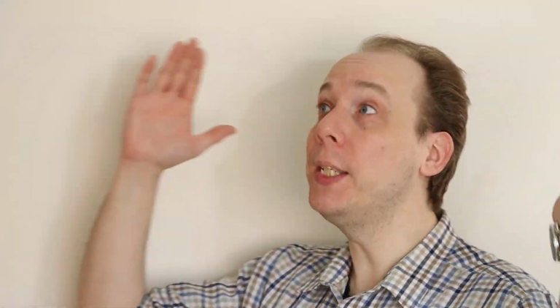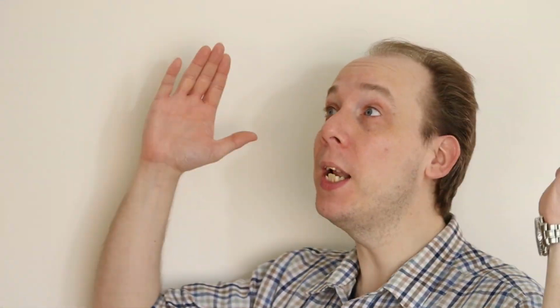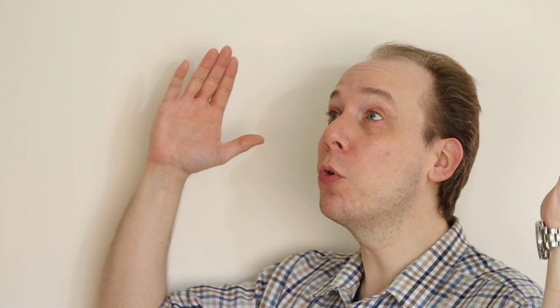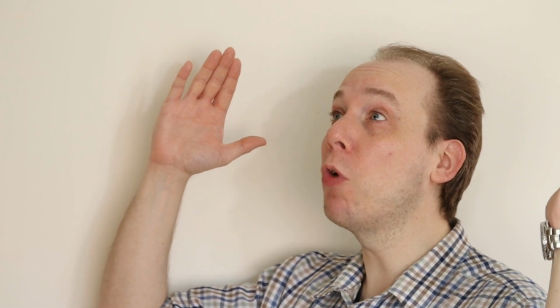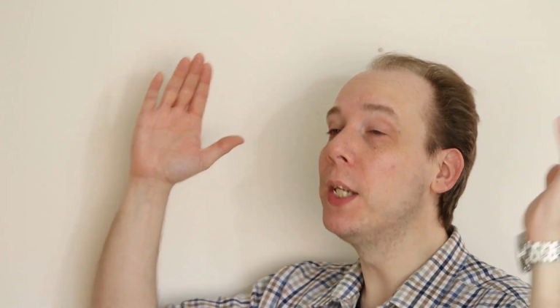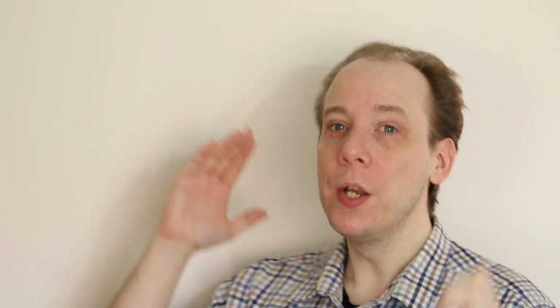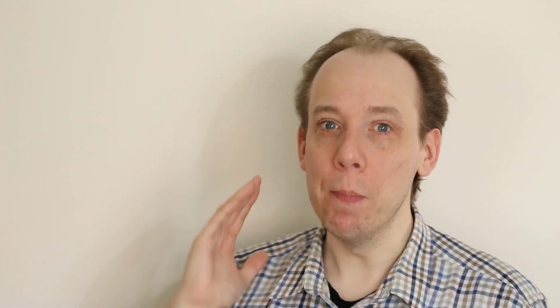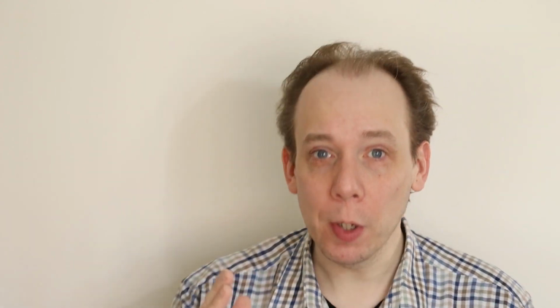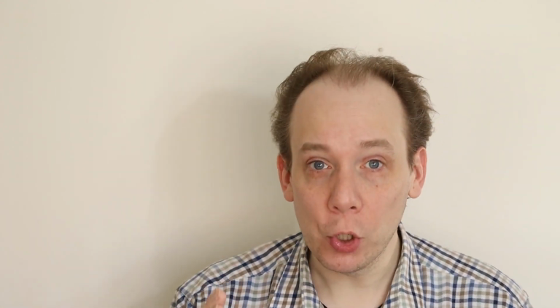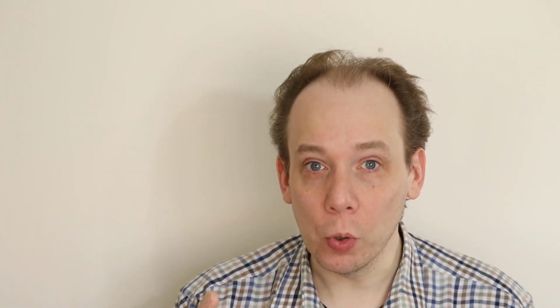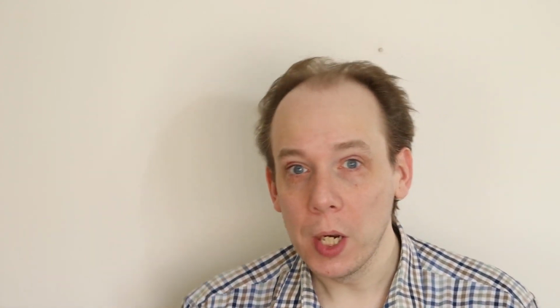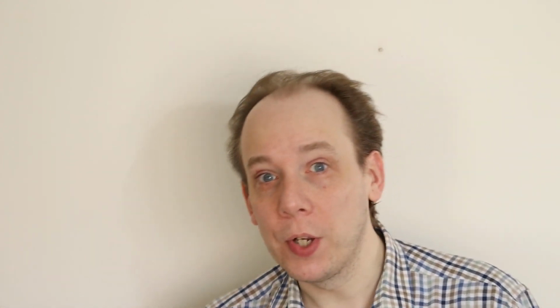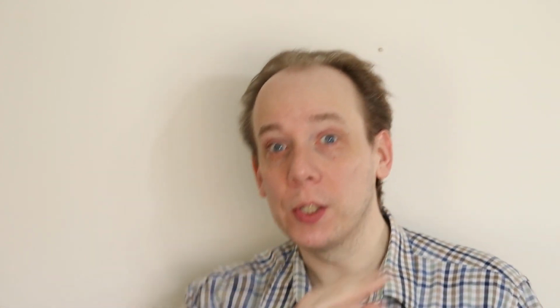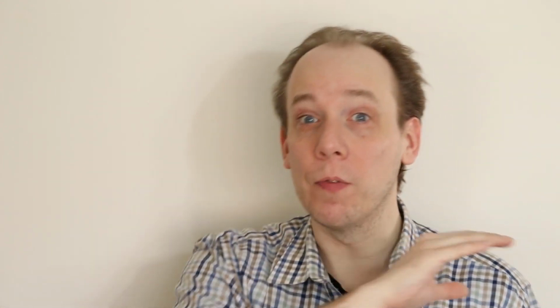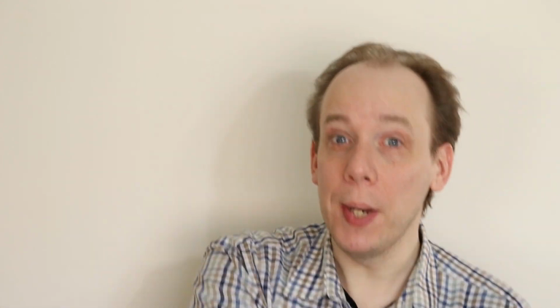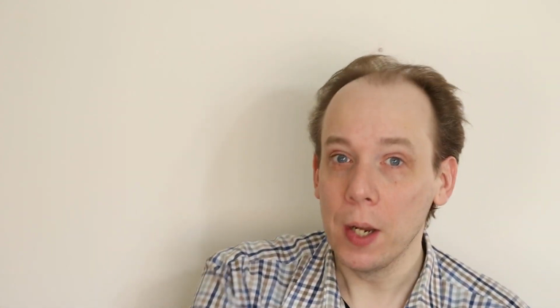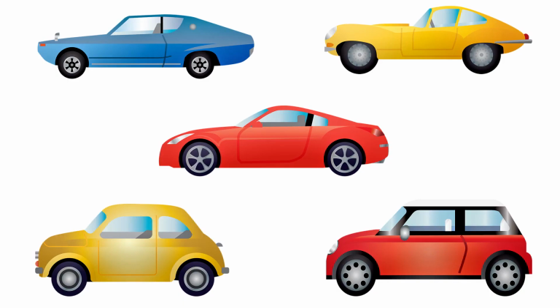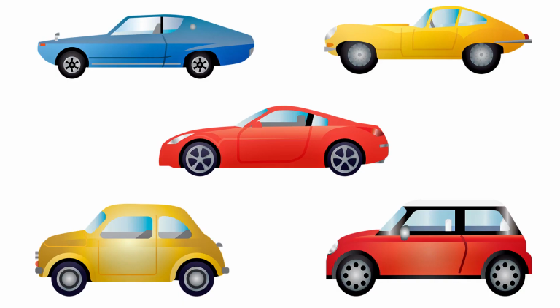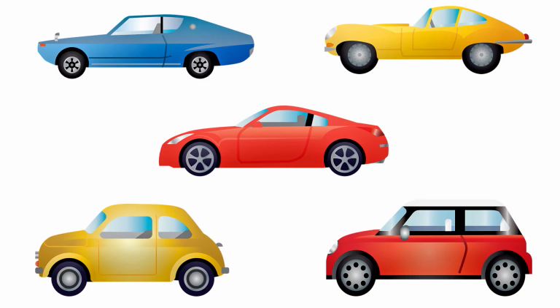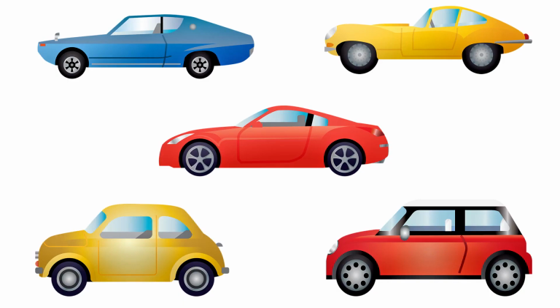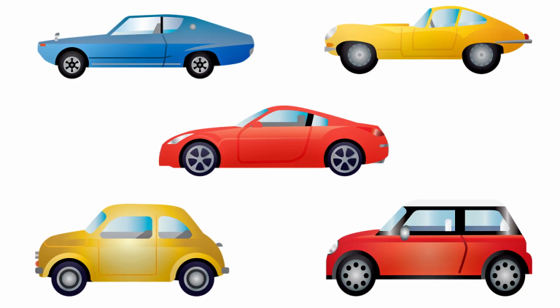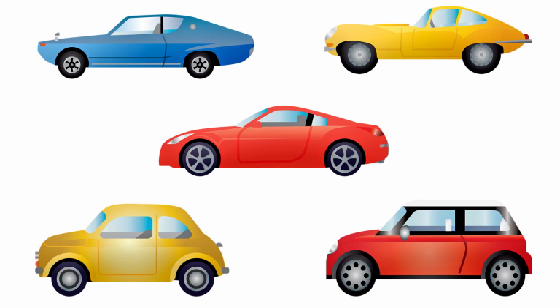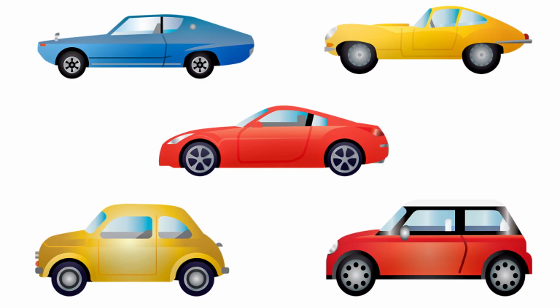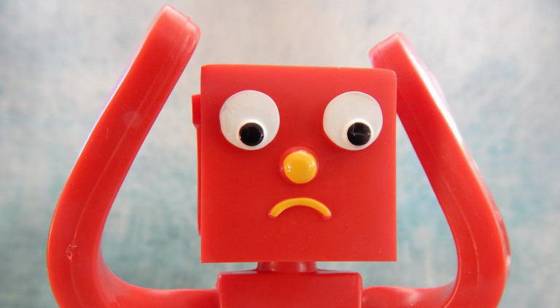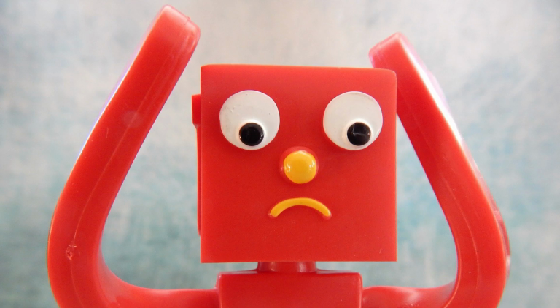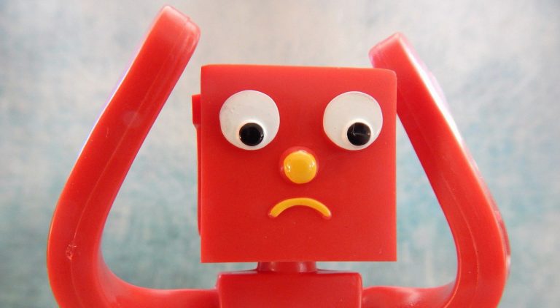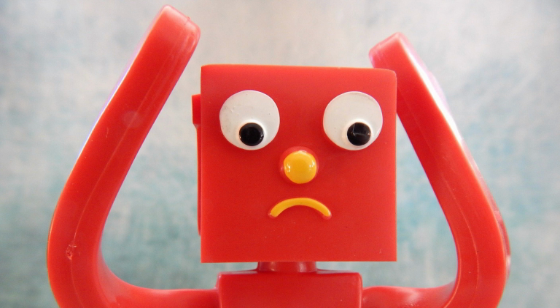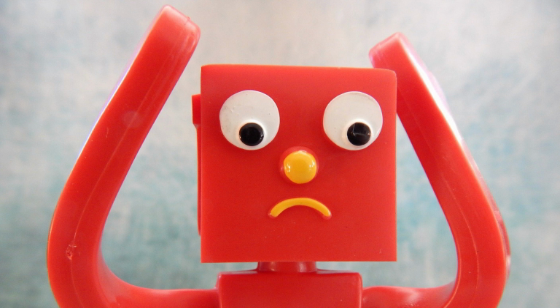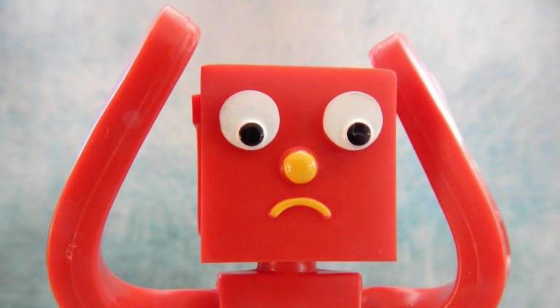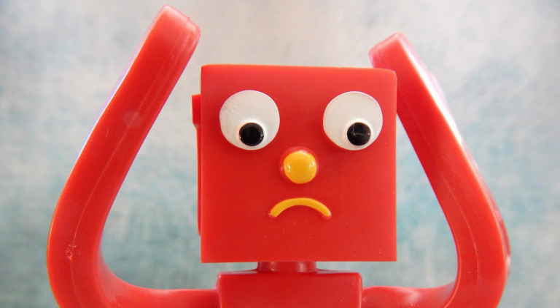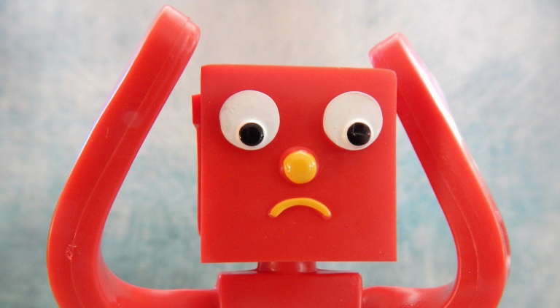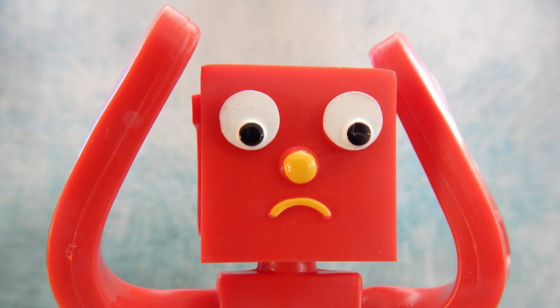Is it left or right? You might not be sure if the car's unfamiliar, one of several you drive, or you're so insanely stressed you can't think straight.